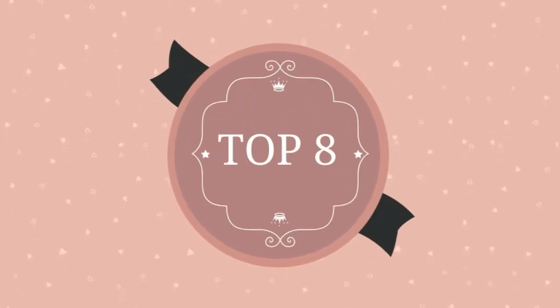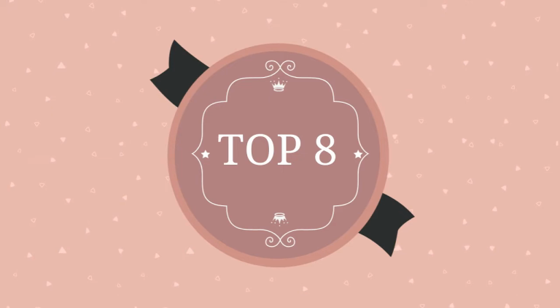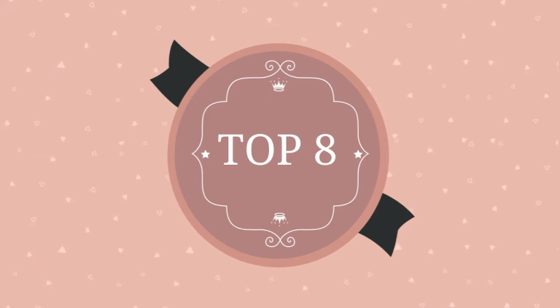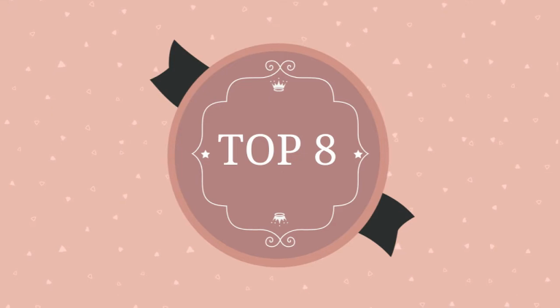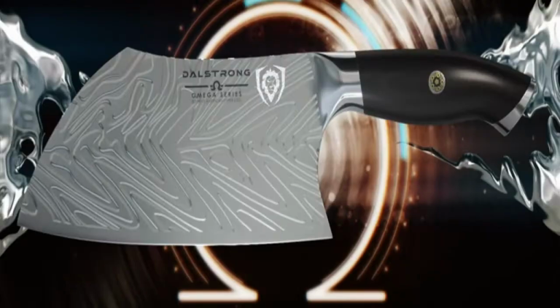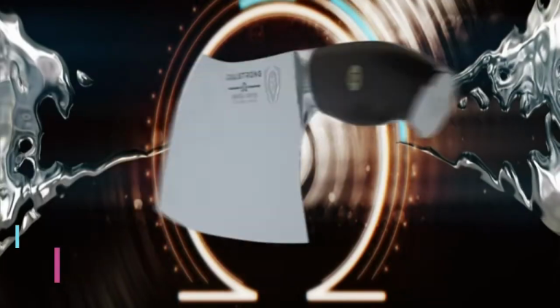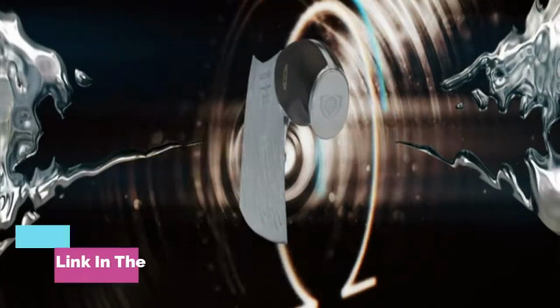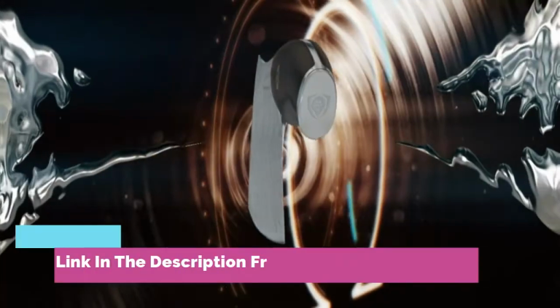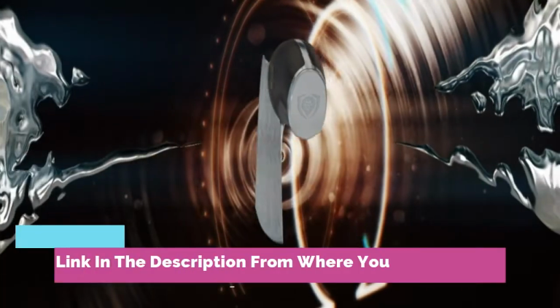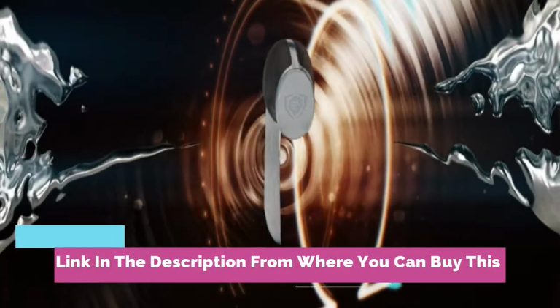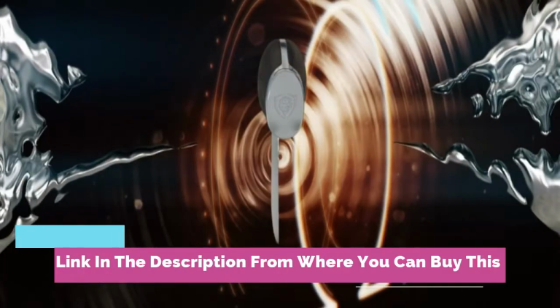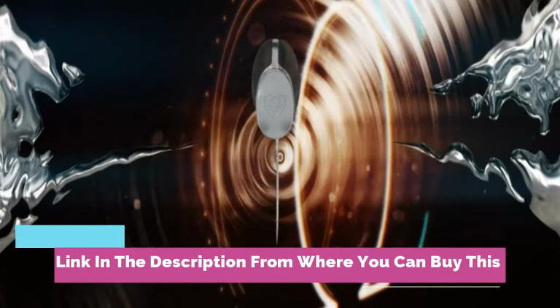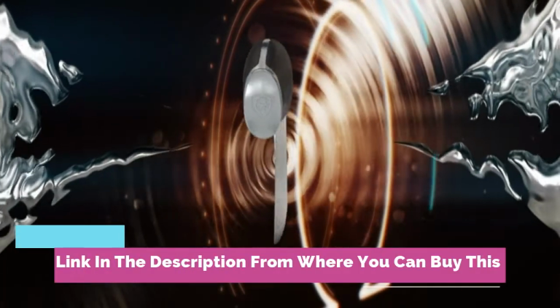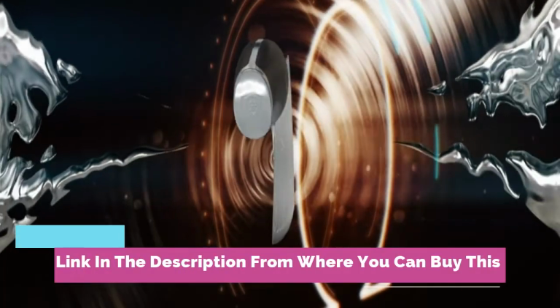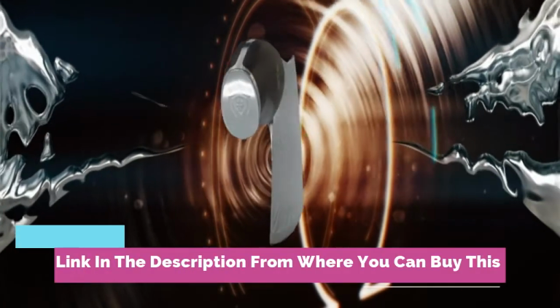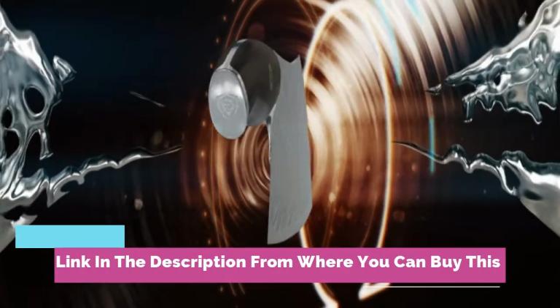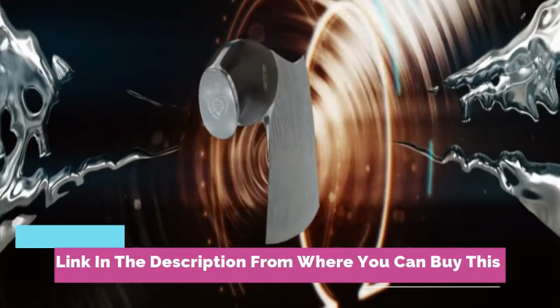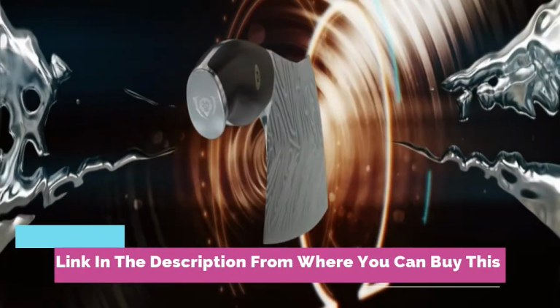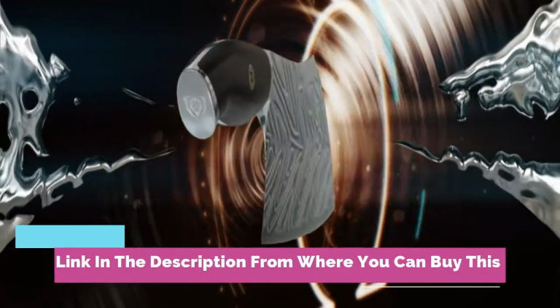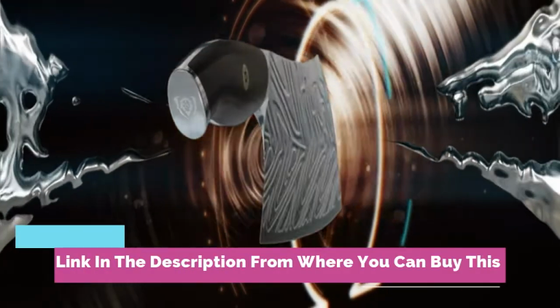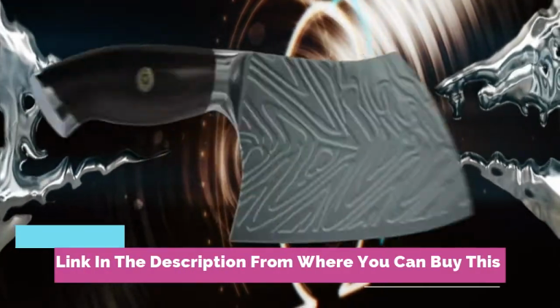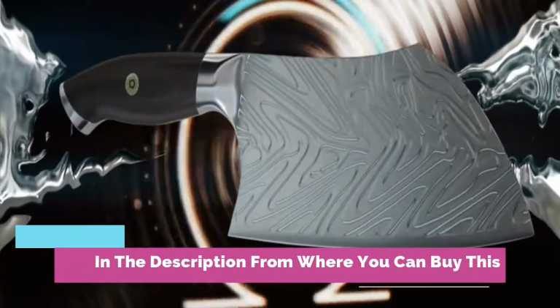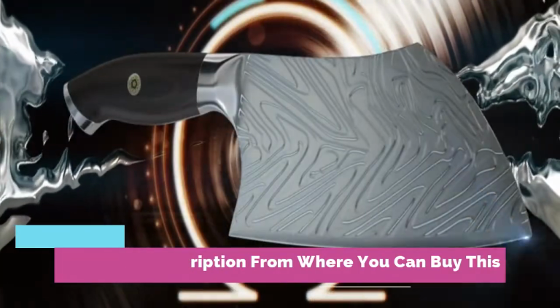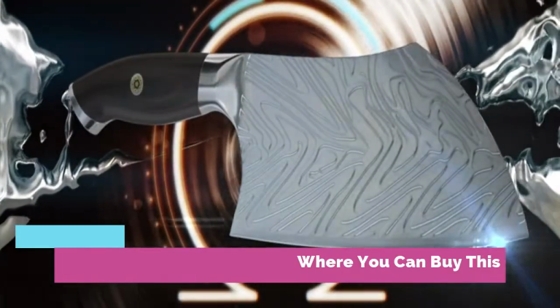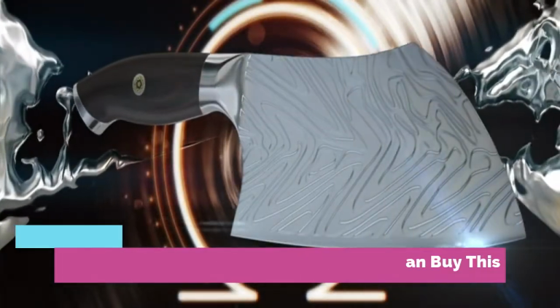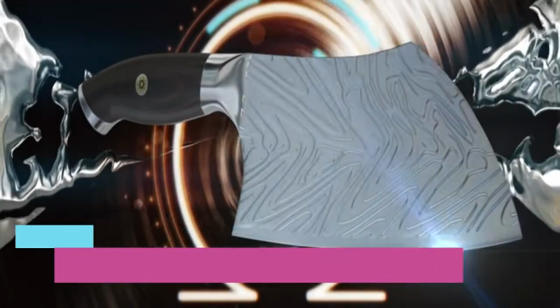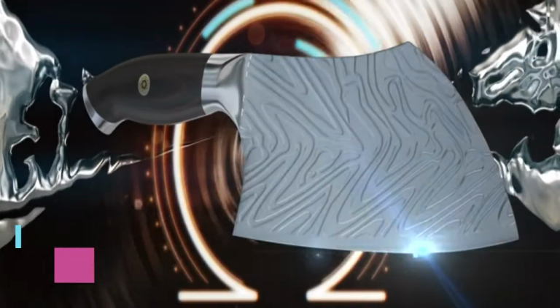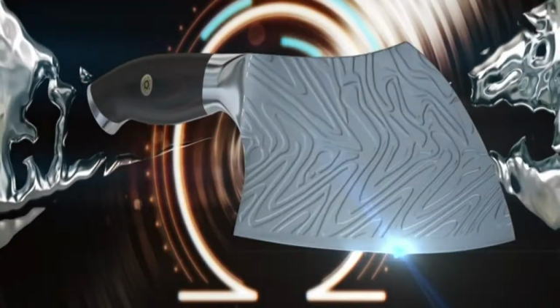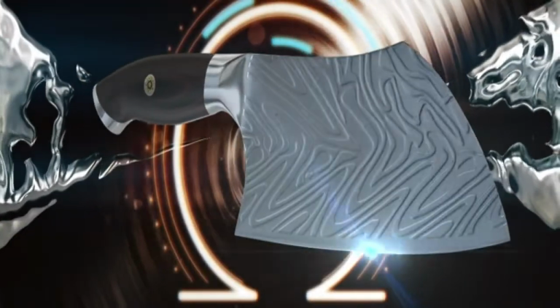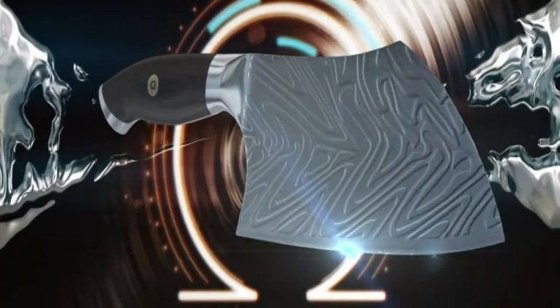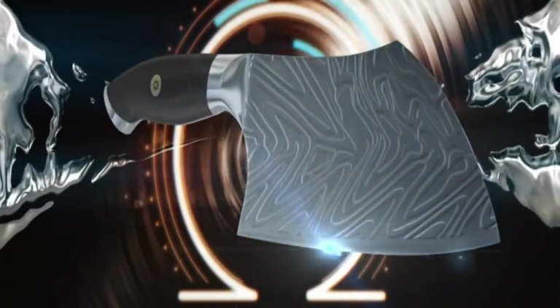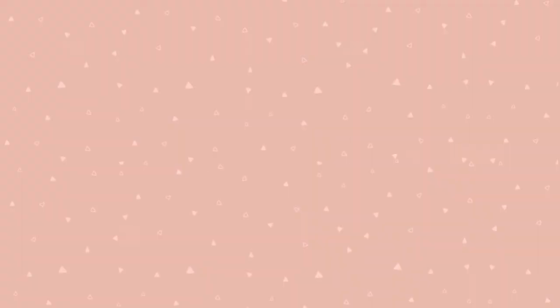Dal Strong cleaver knife, 7 inch, Omega series, BD1N-V hyper steel kitchen knife.